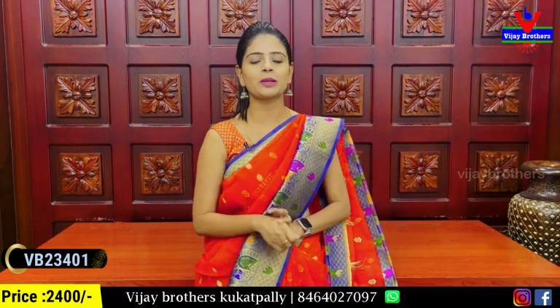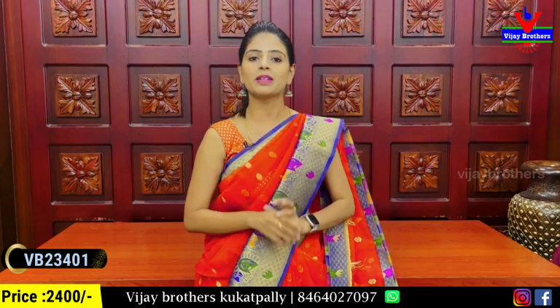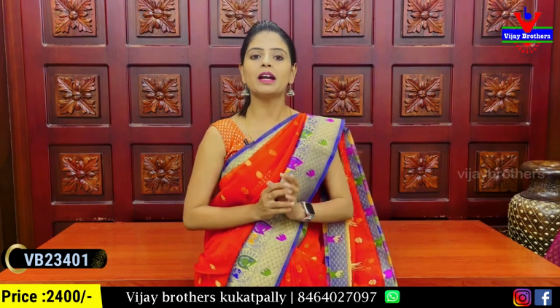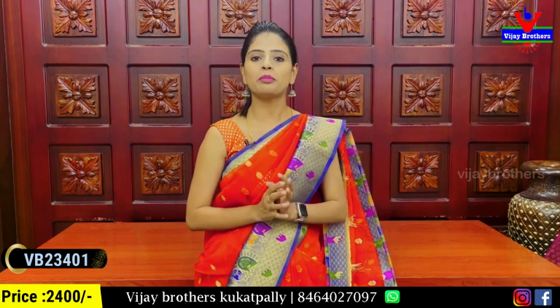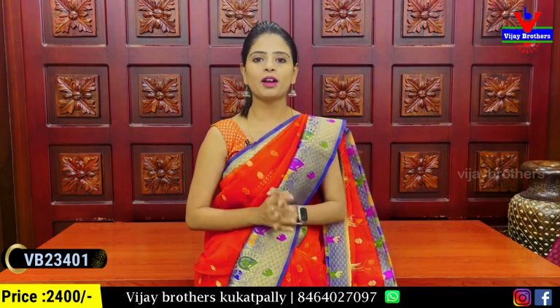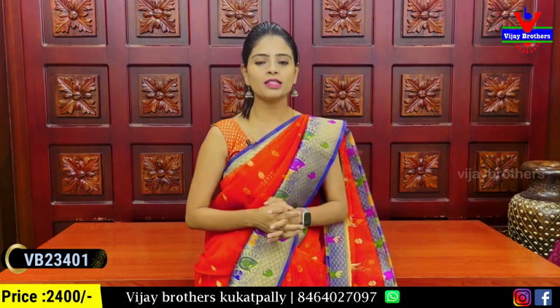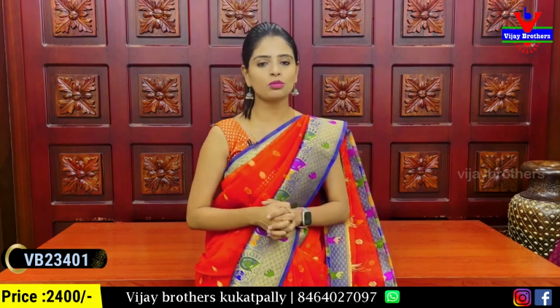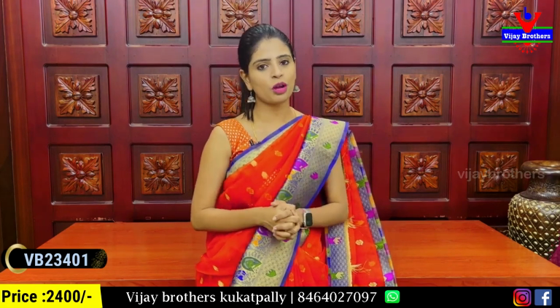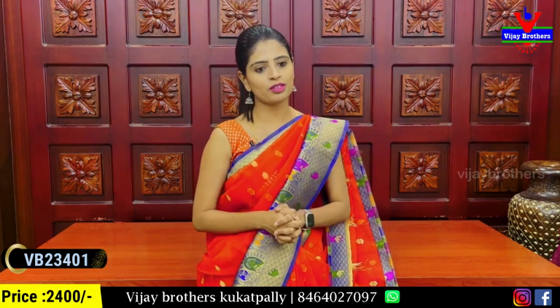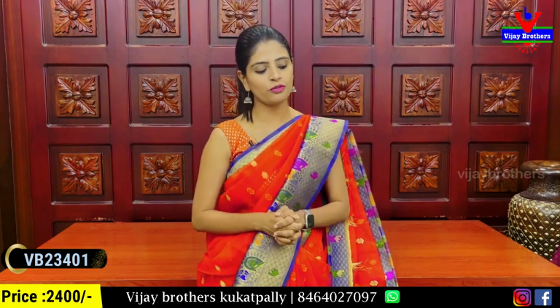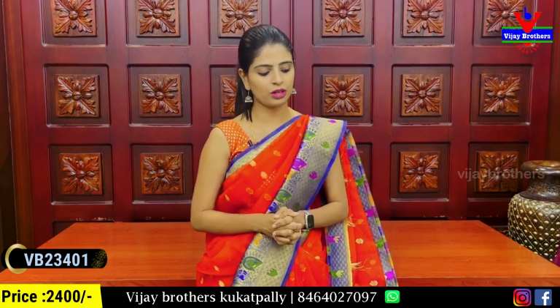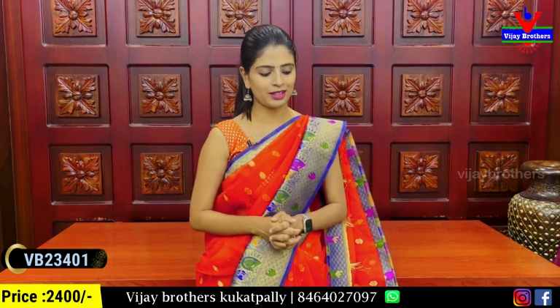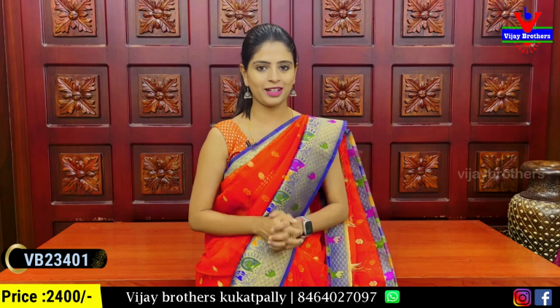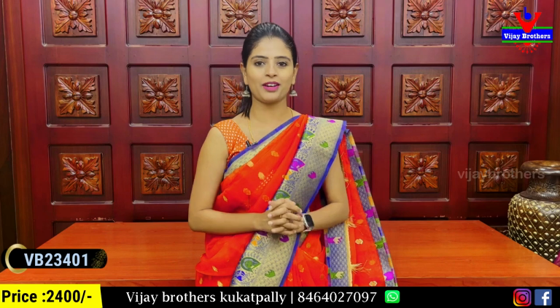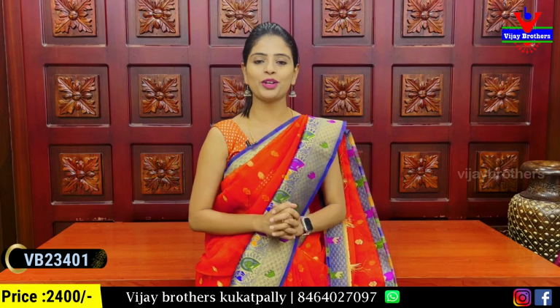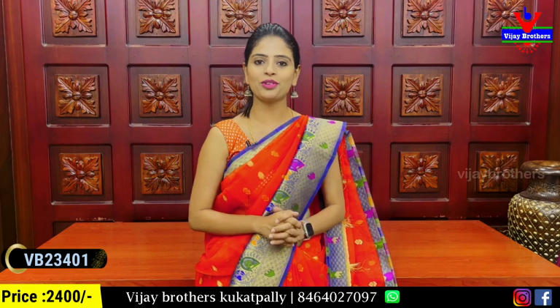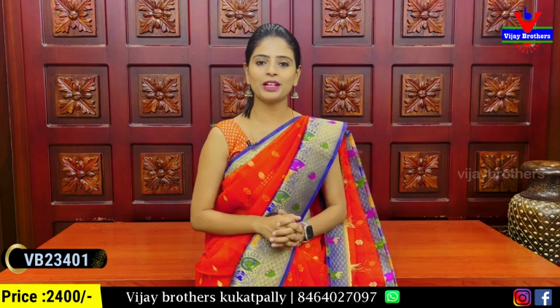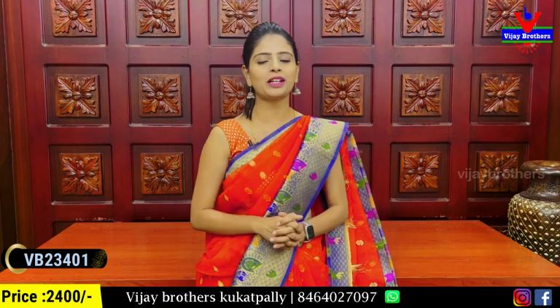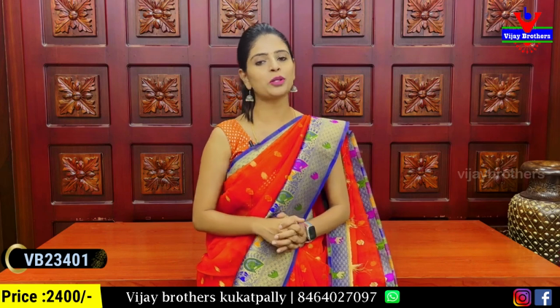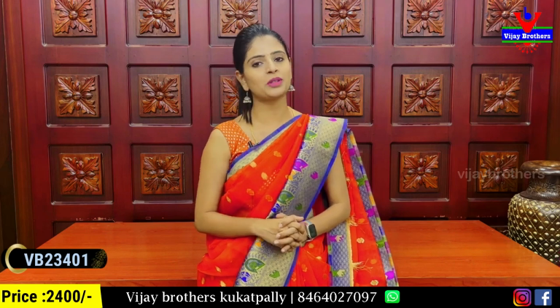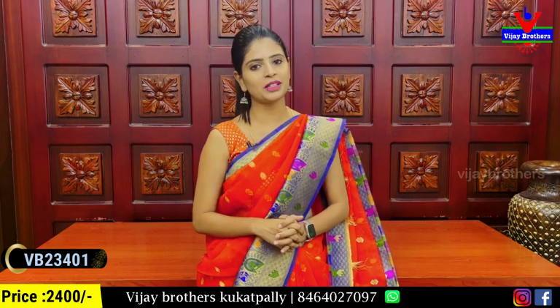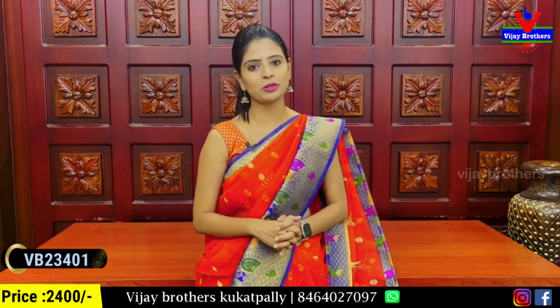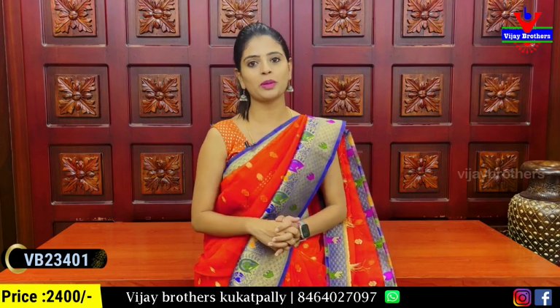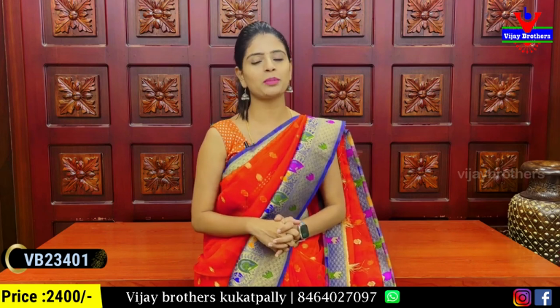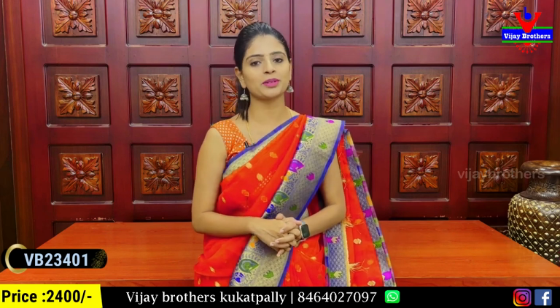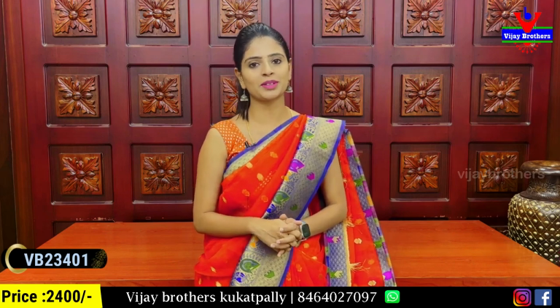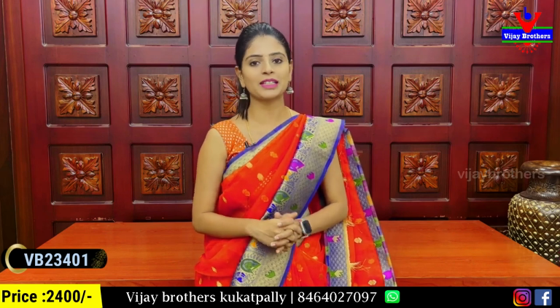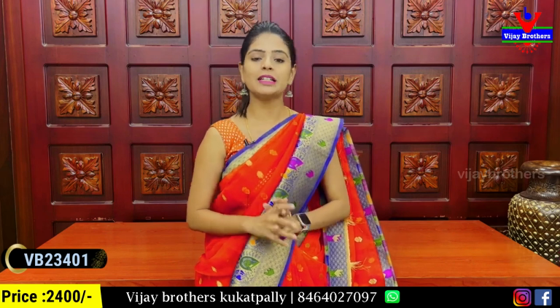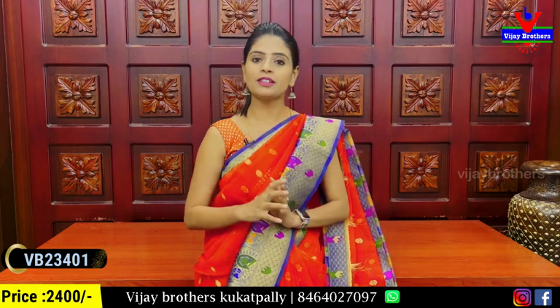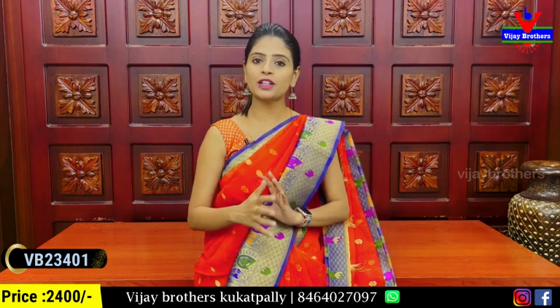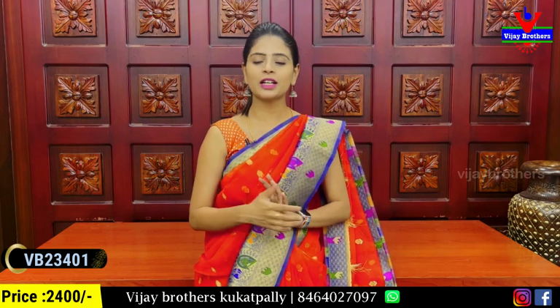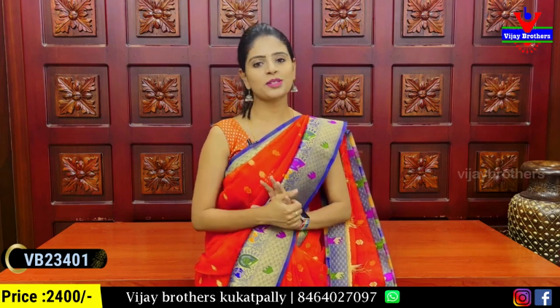The price is ₹2,400. You can see it in different colors.